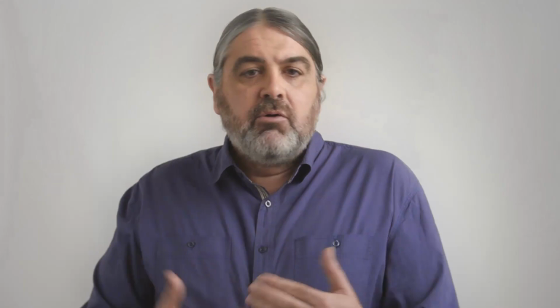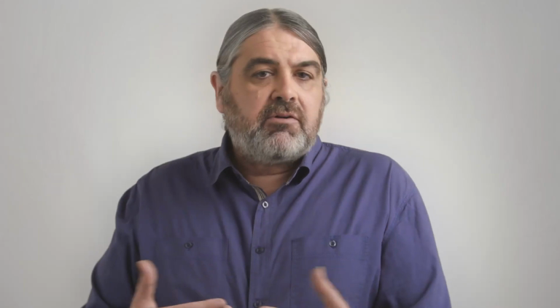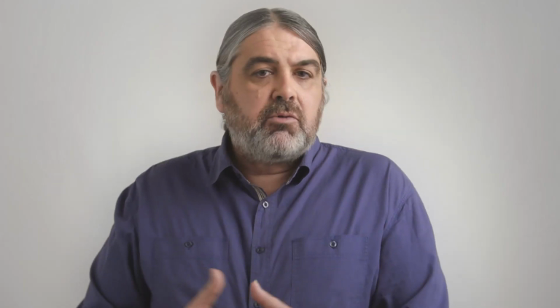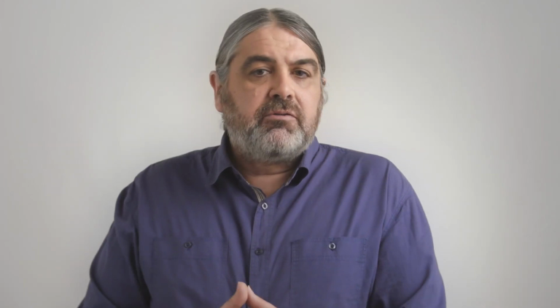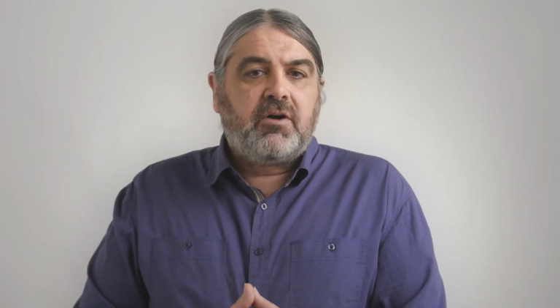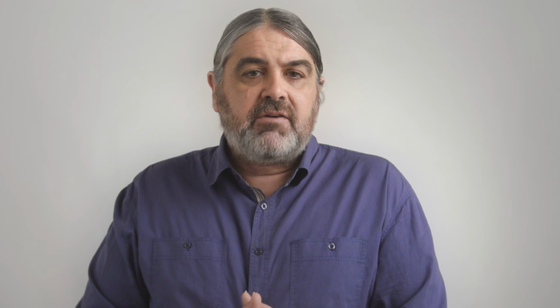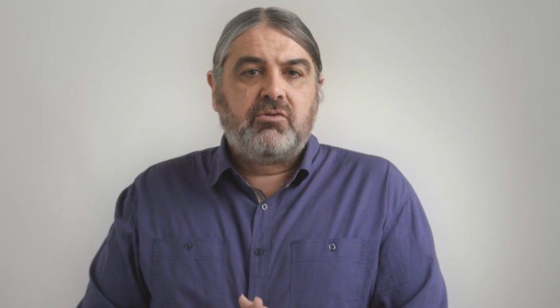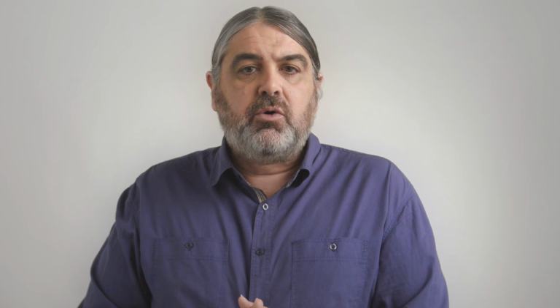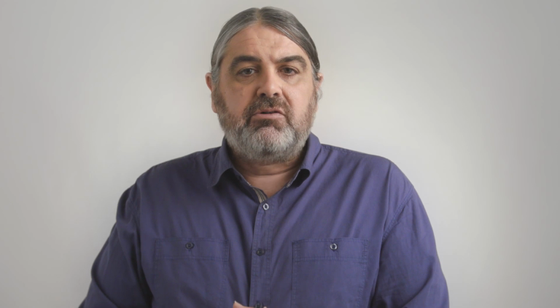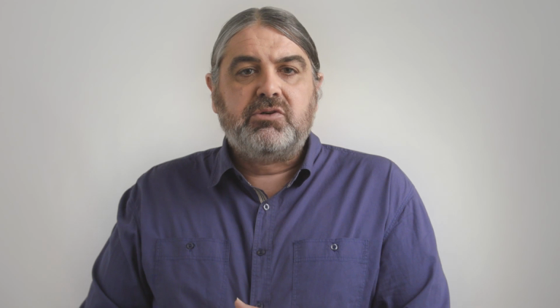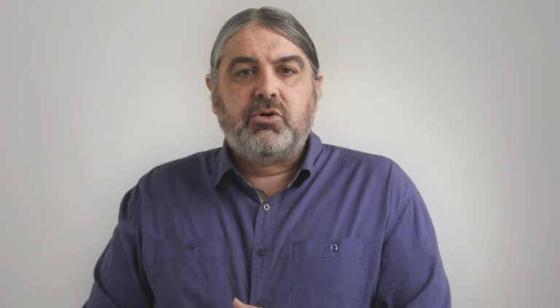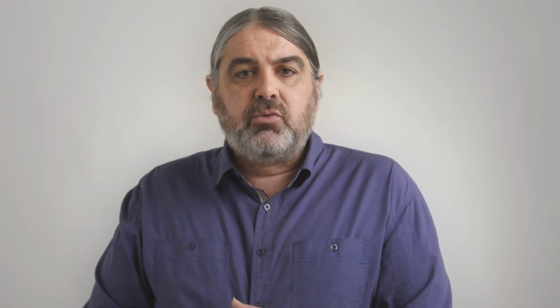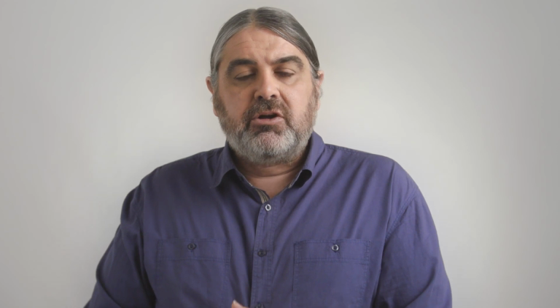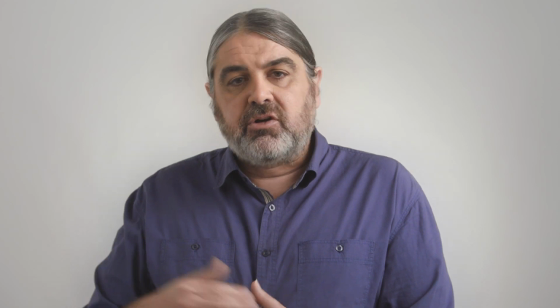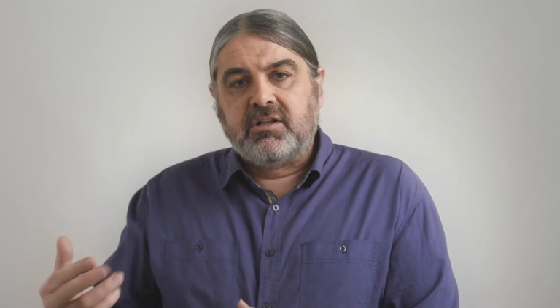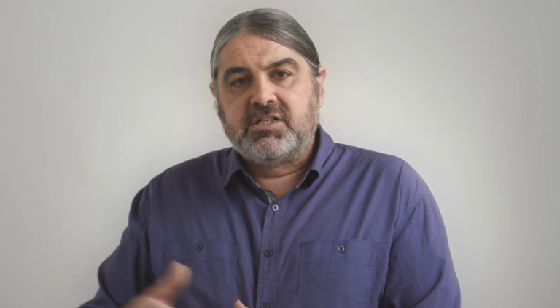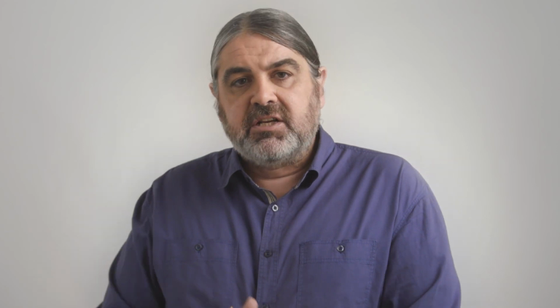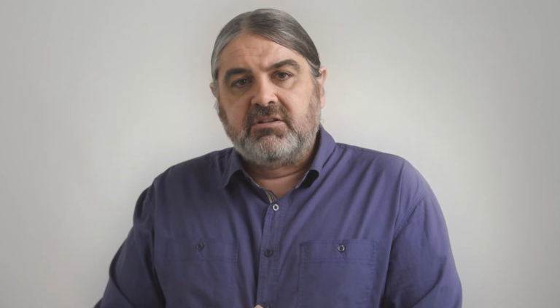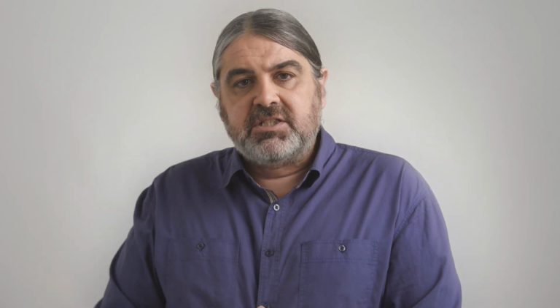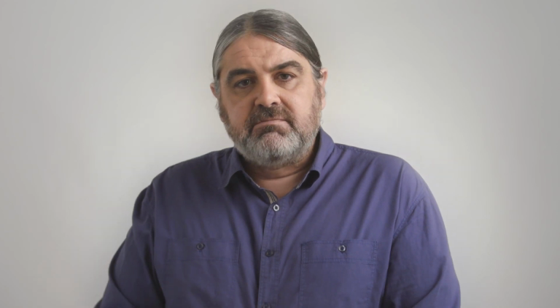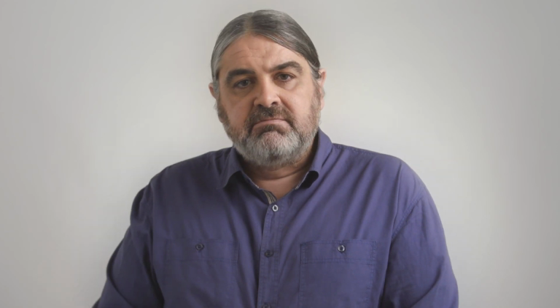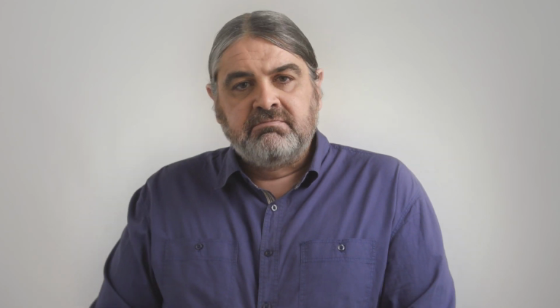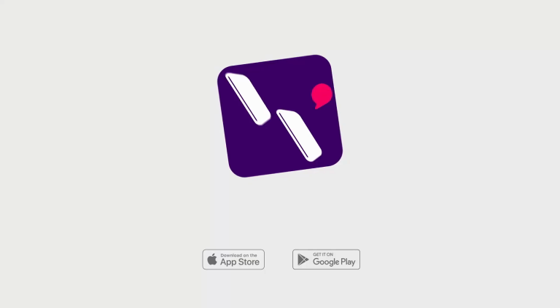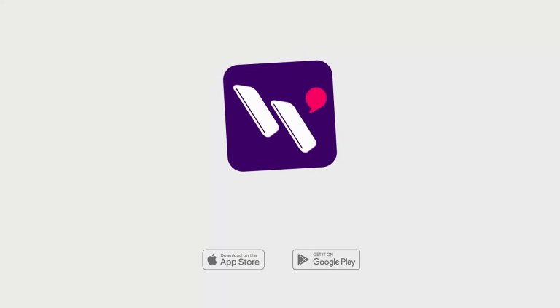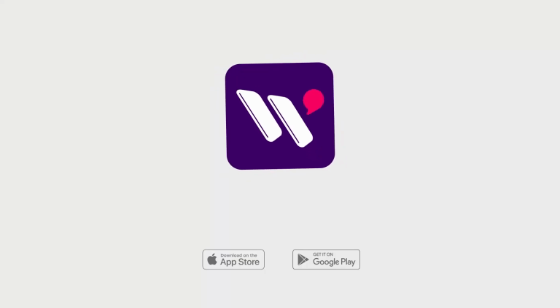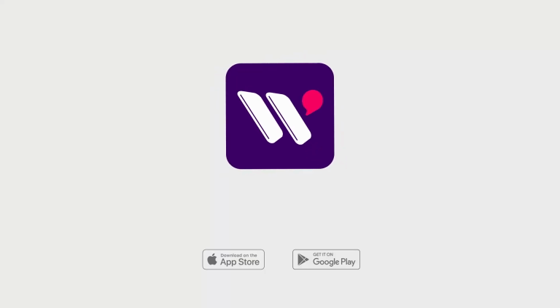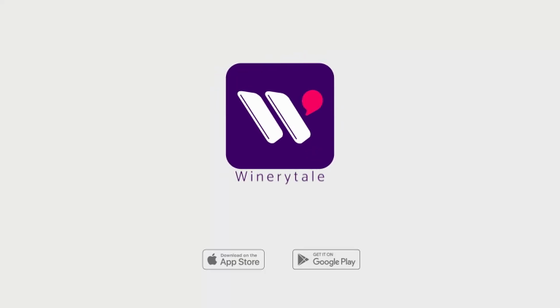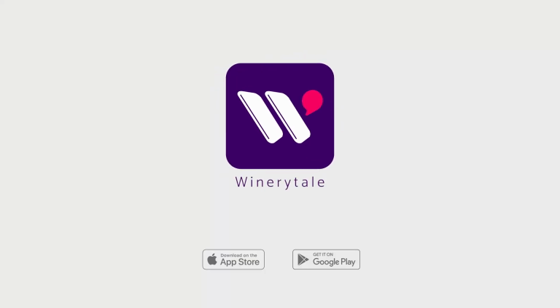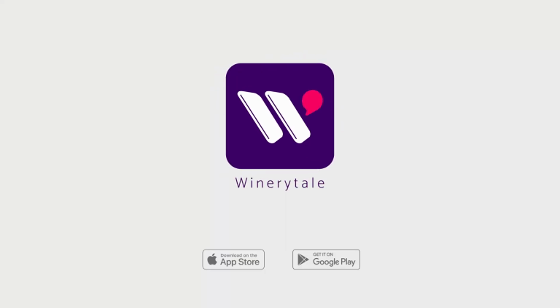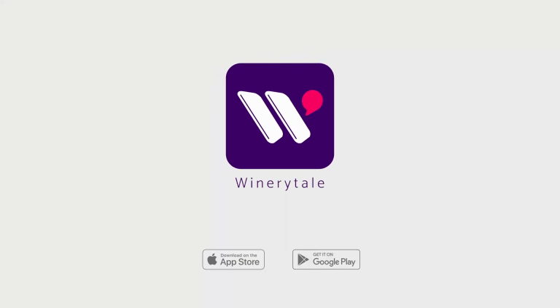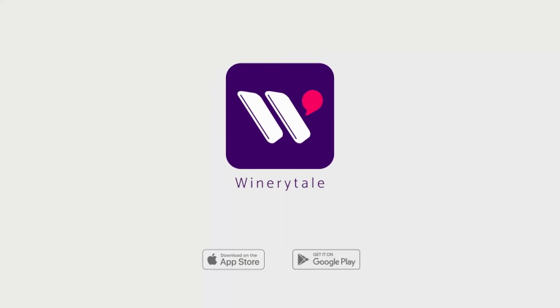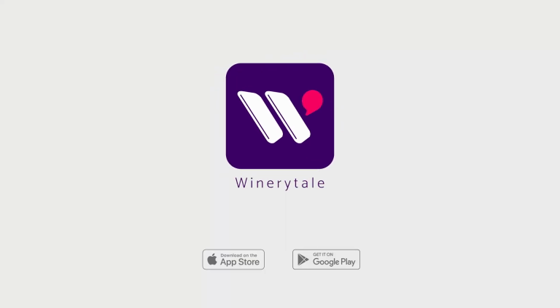We've got more than 500 wineries worldwide trialling this technology. Download it now and see what it's all about.